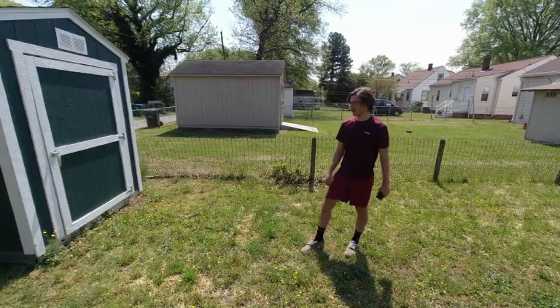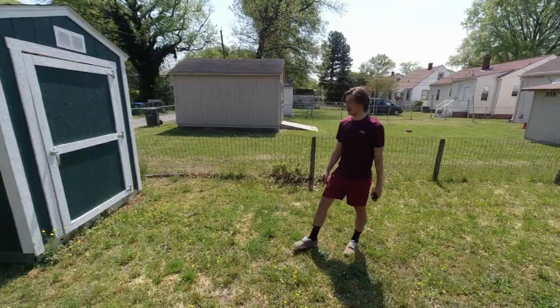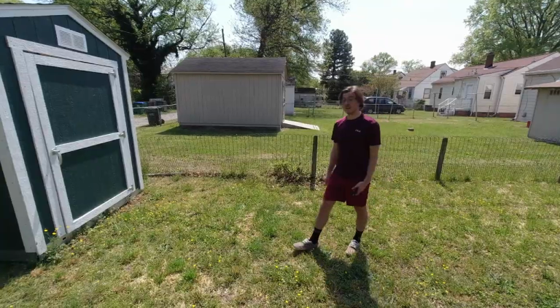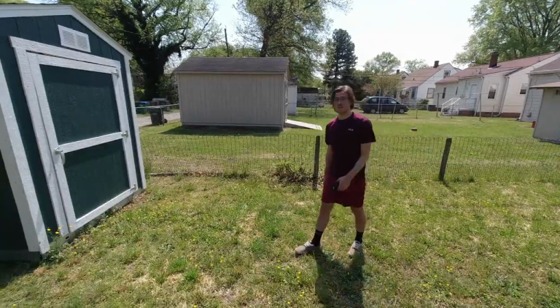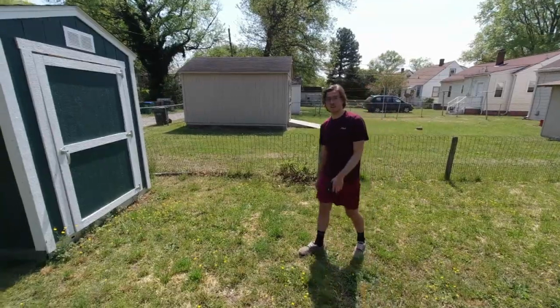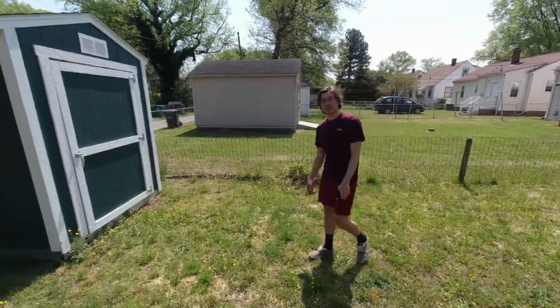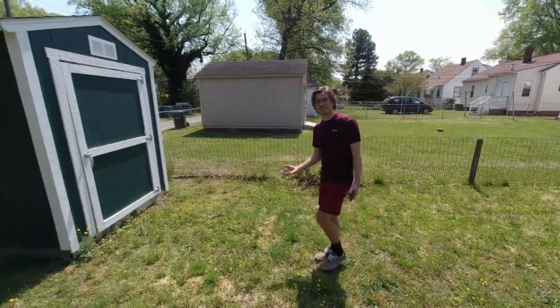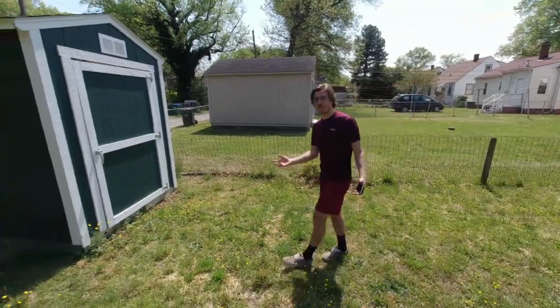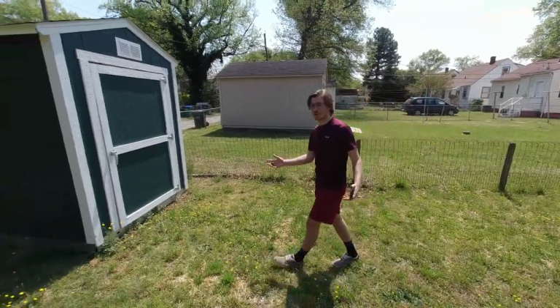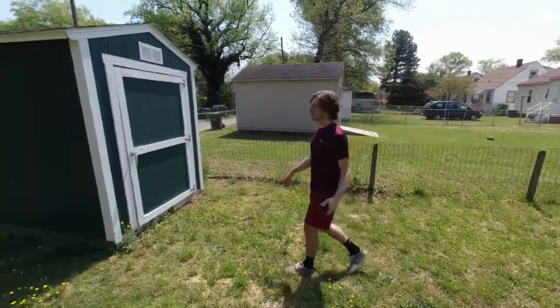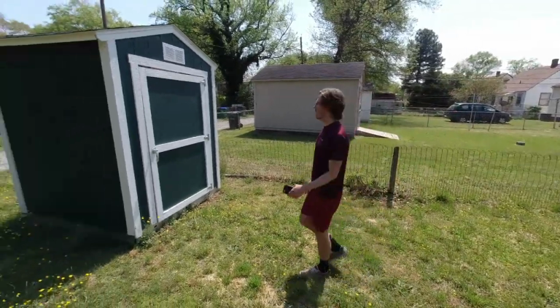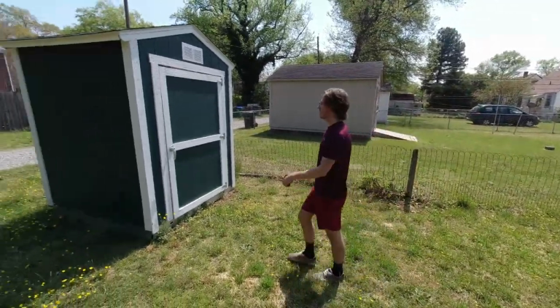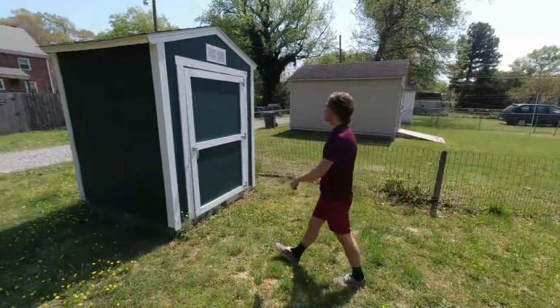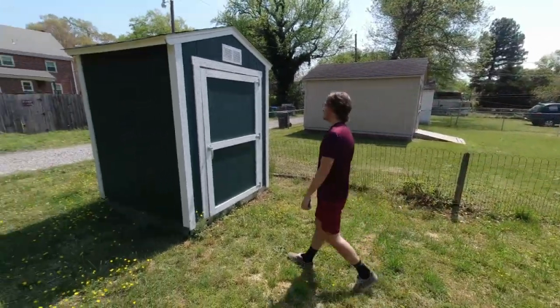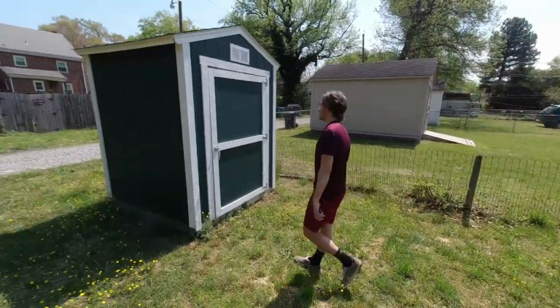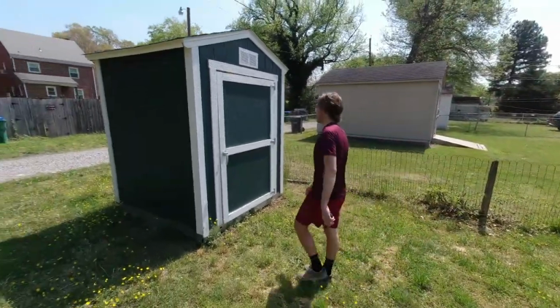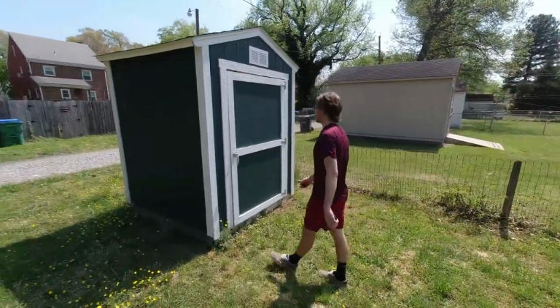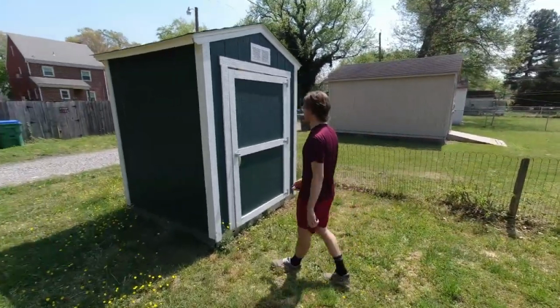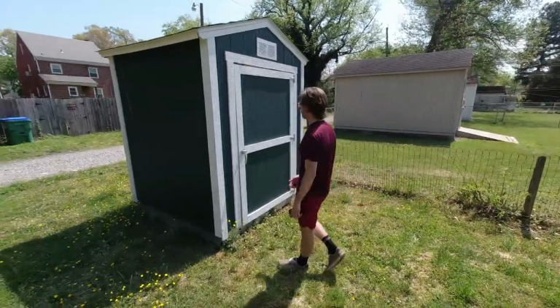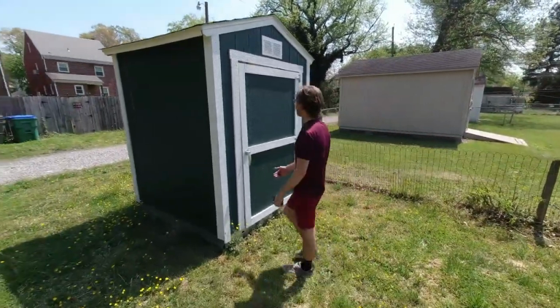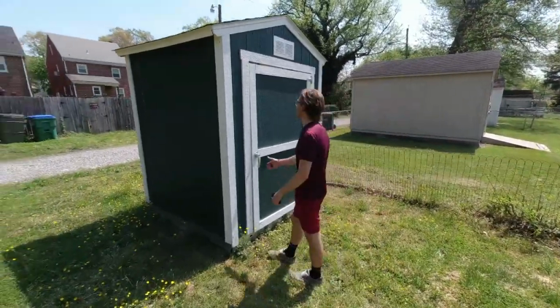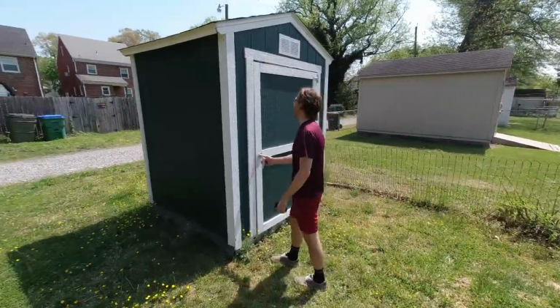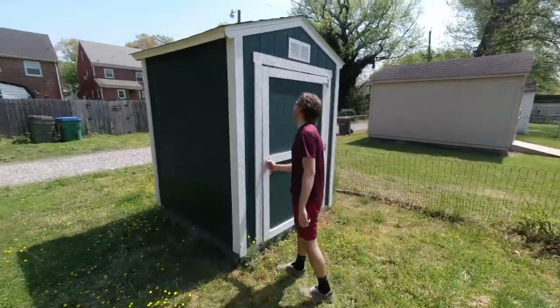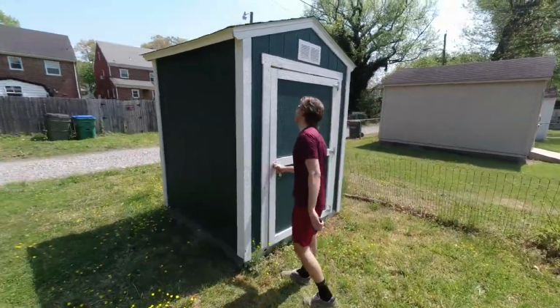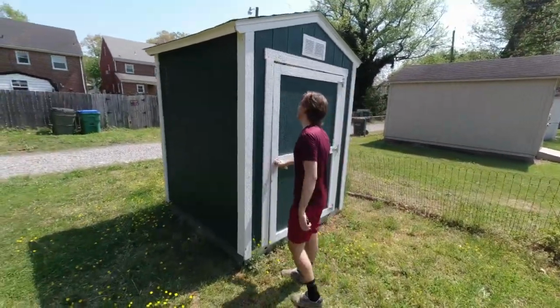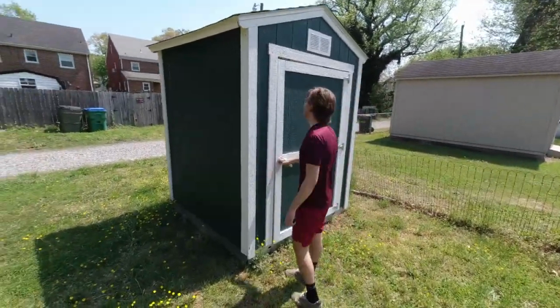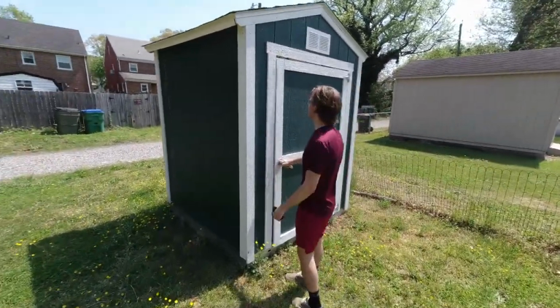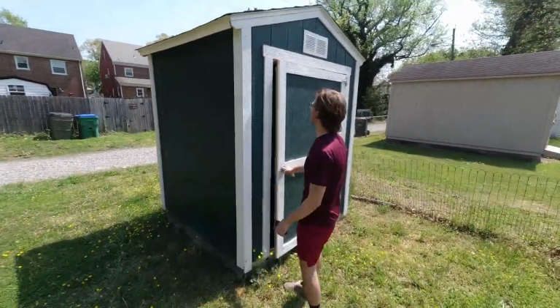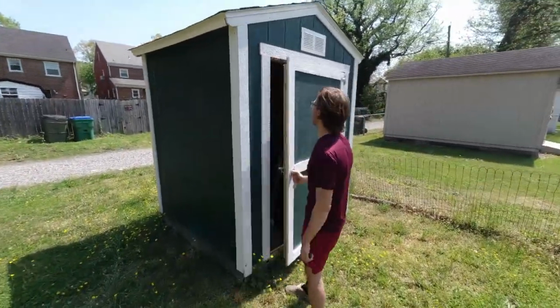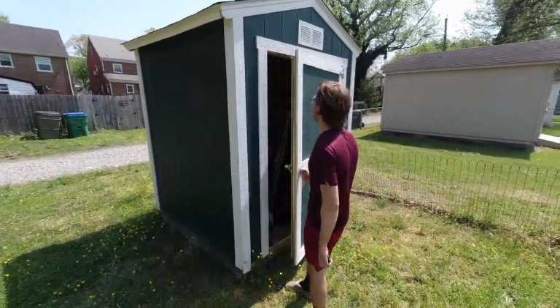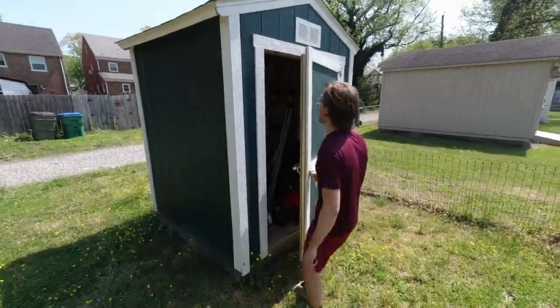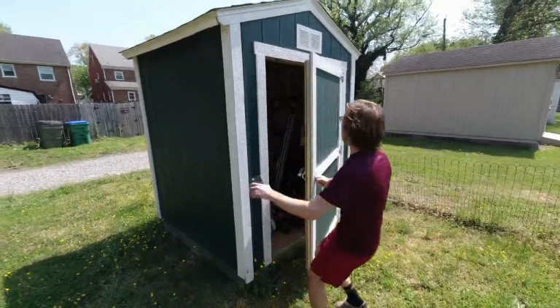First day of summer, time to do some summer cleaning. Let's check out that one.